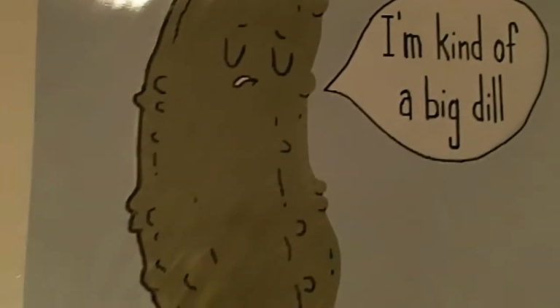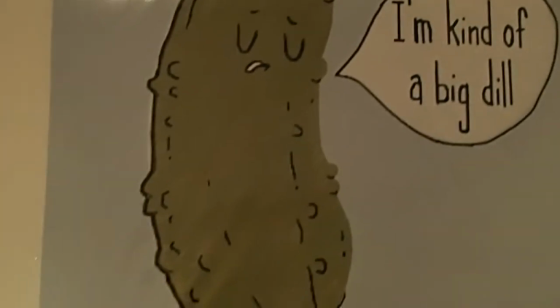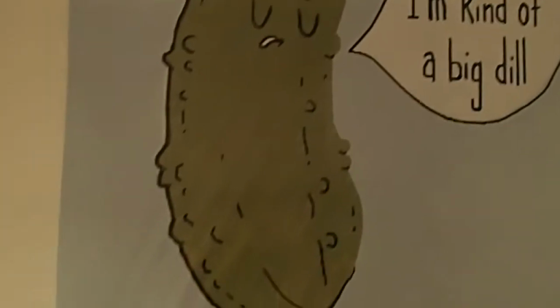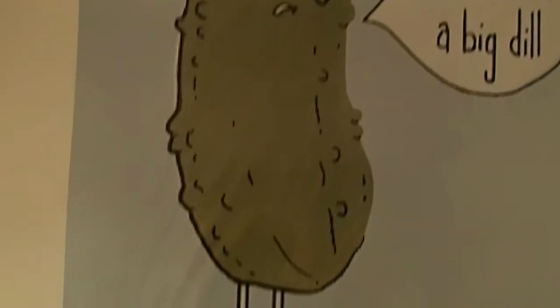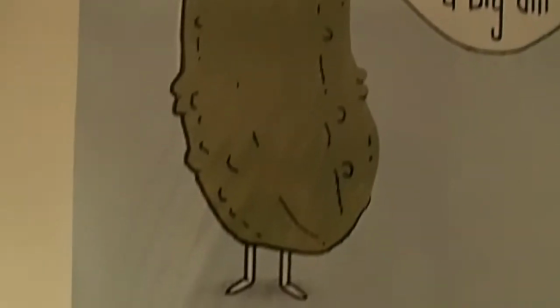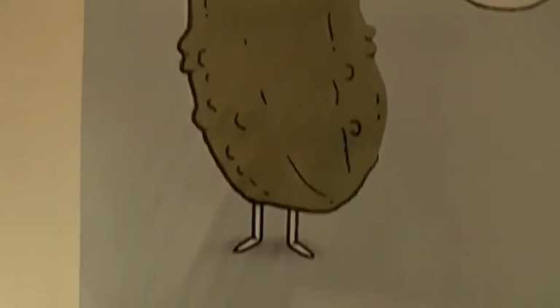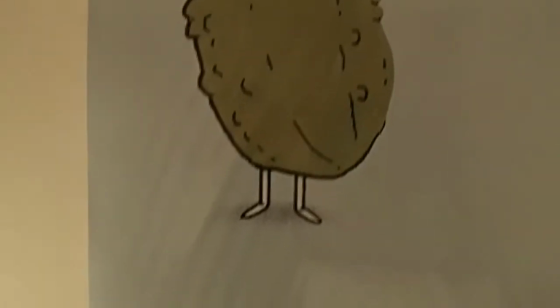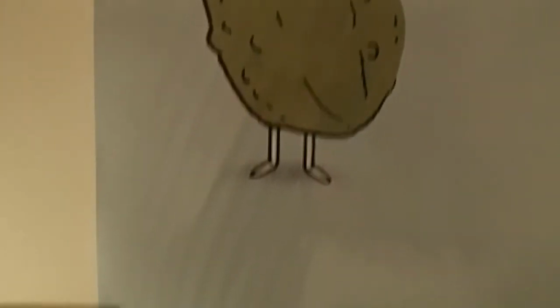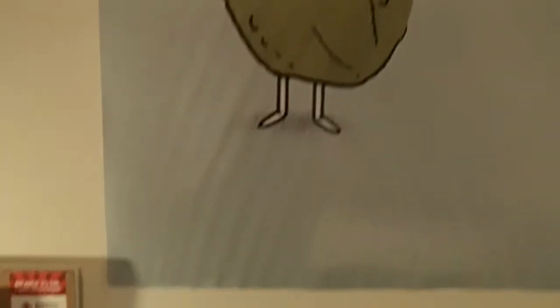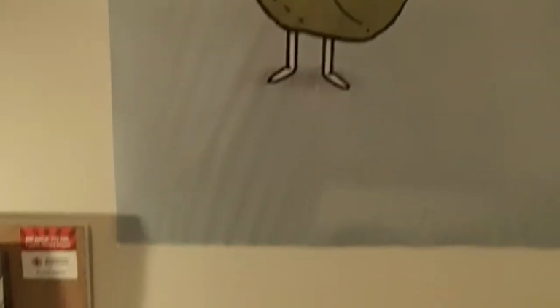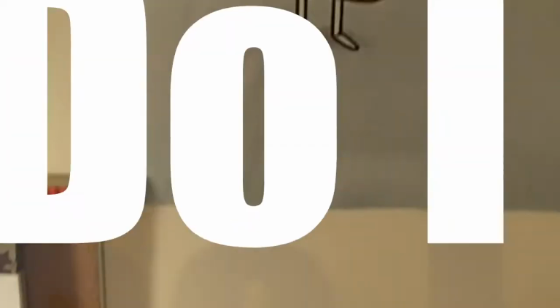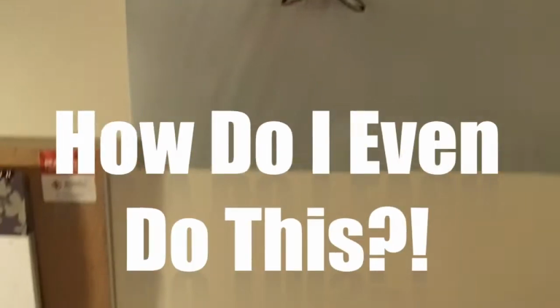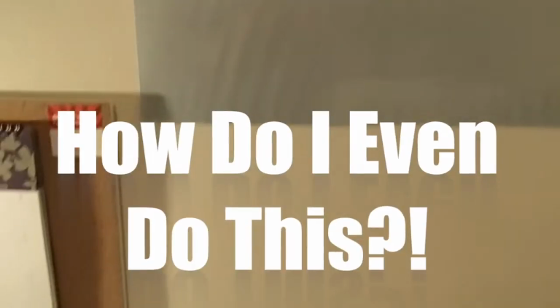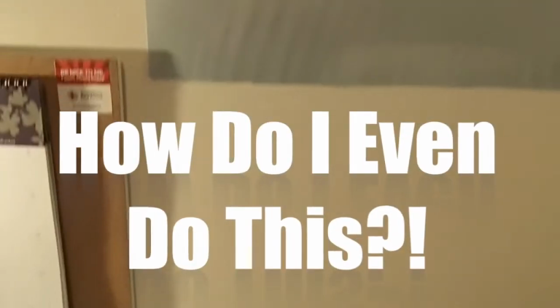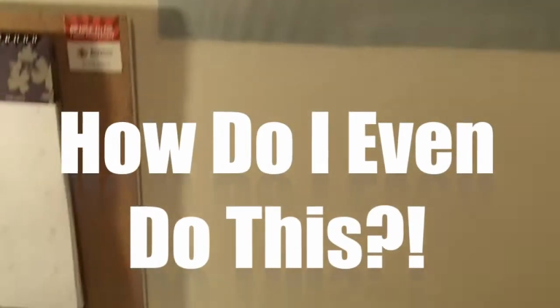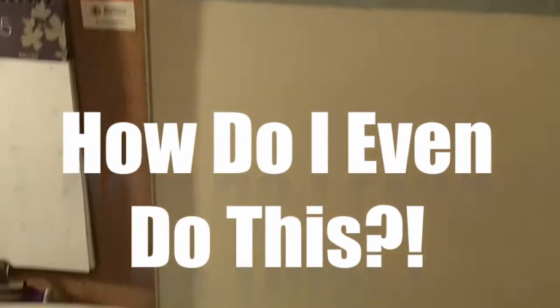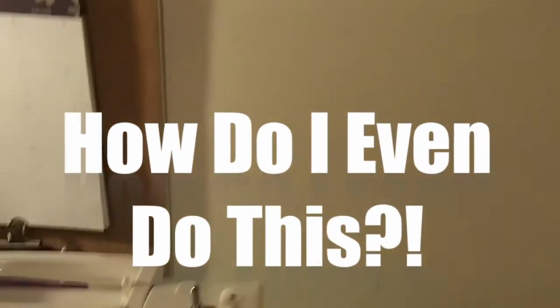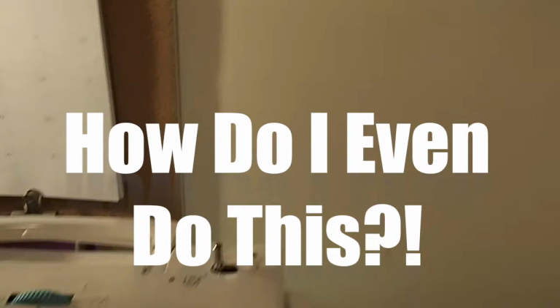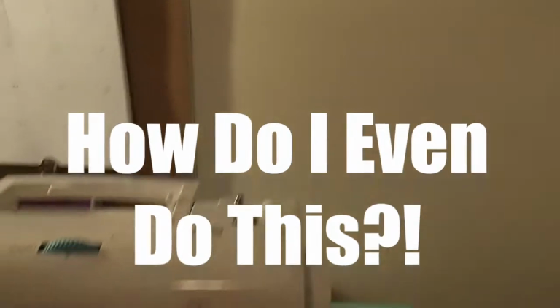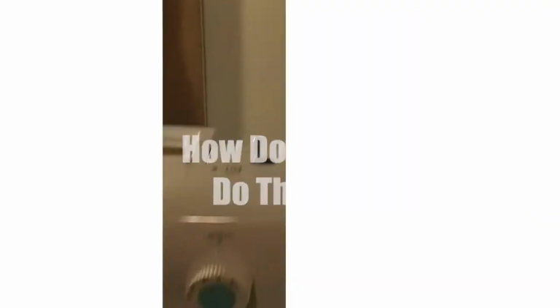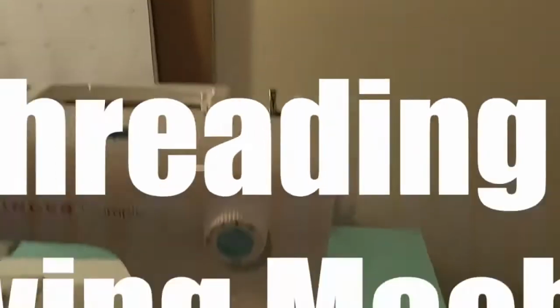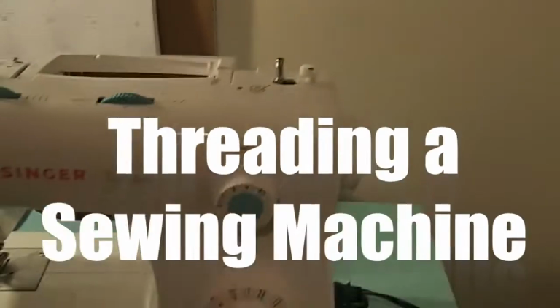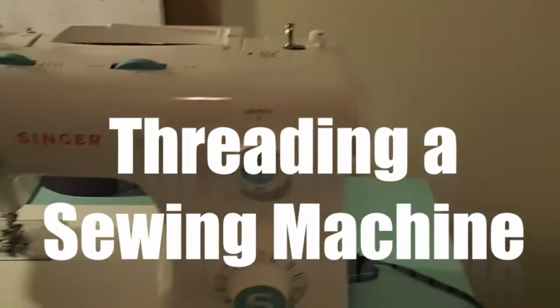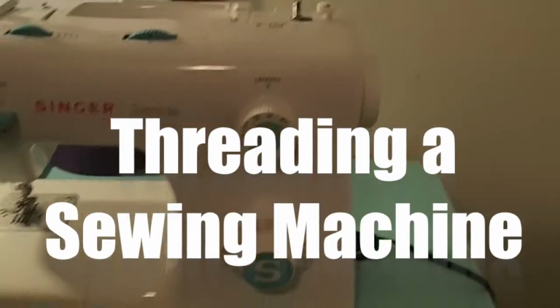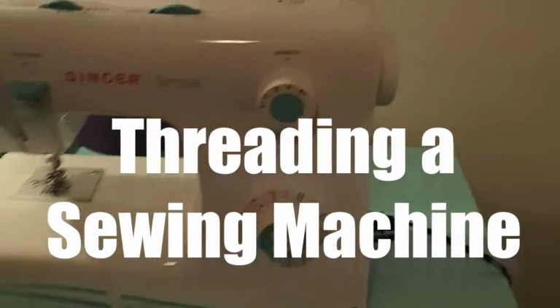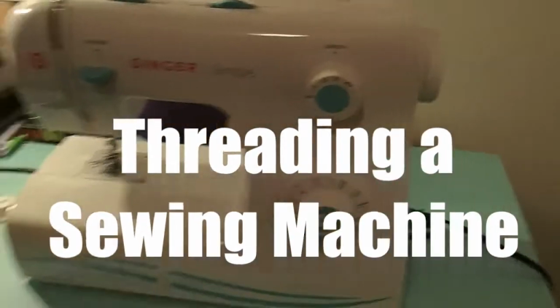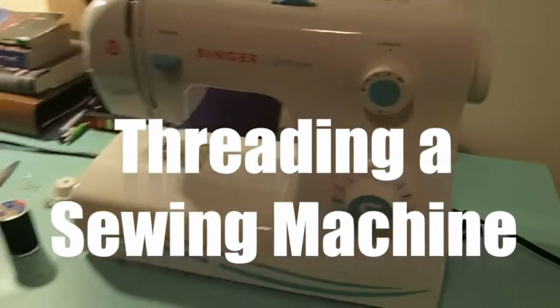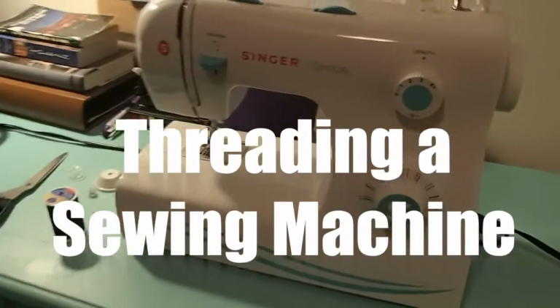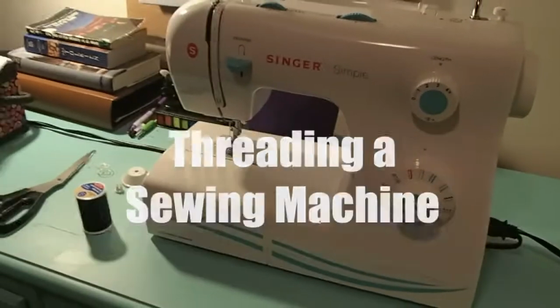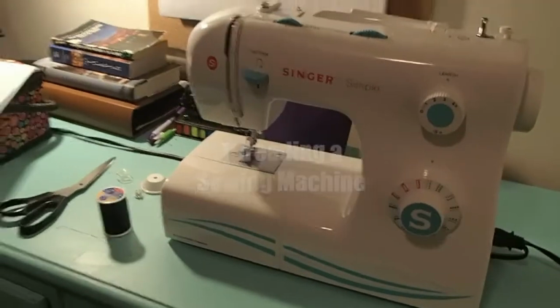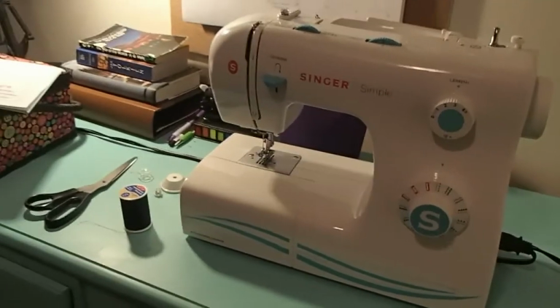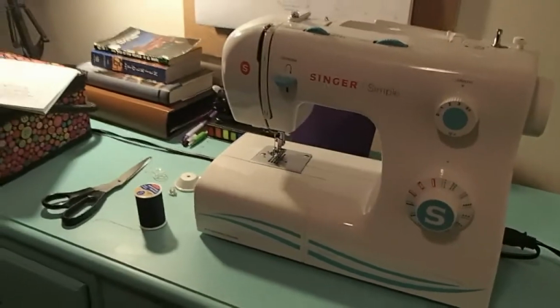Welcome to How Do I Even Do This with Just Emily. This week I'm going to show you how to thread a sewing machine.